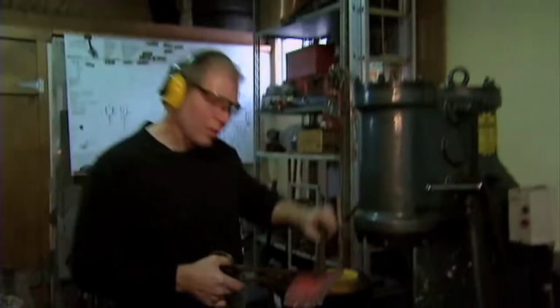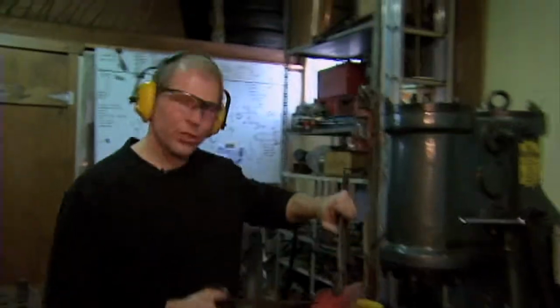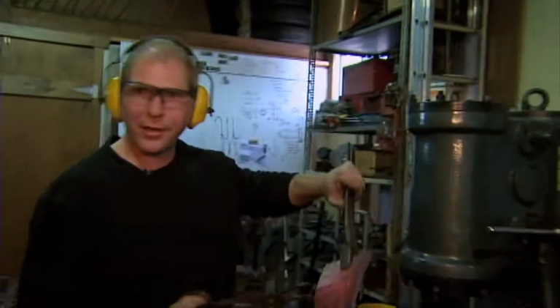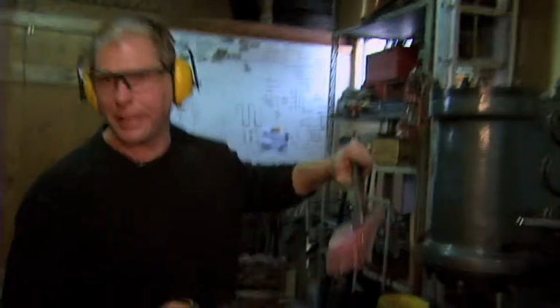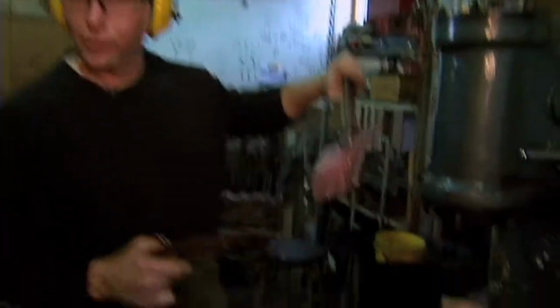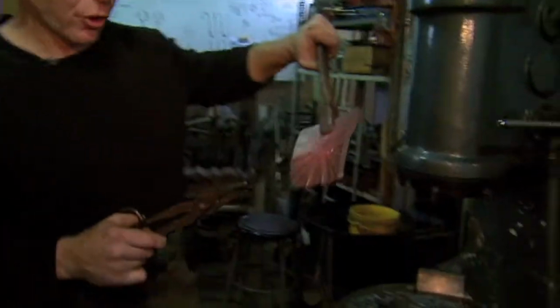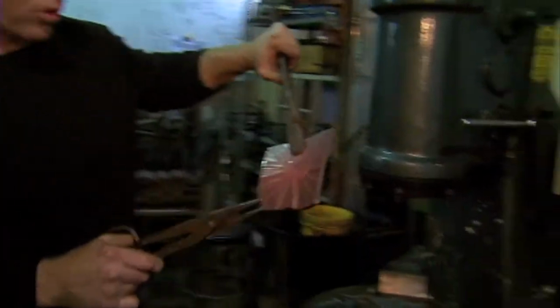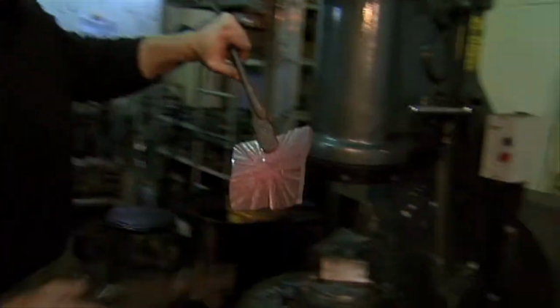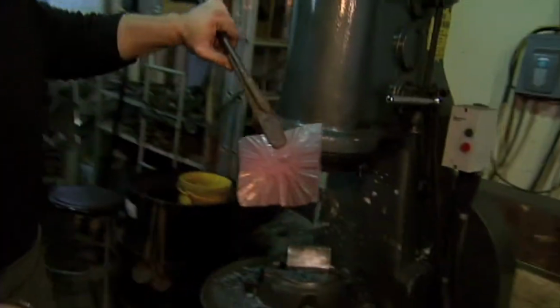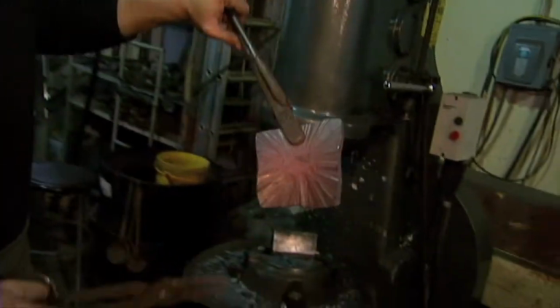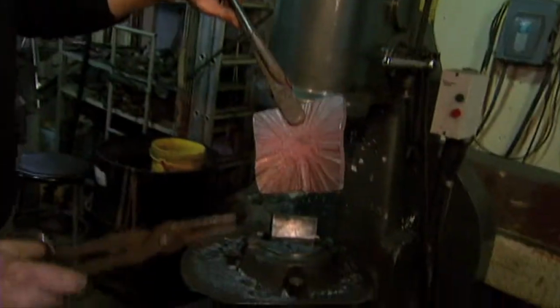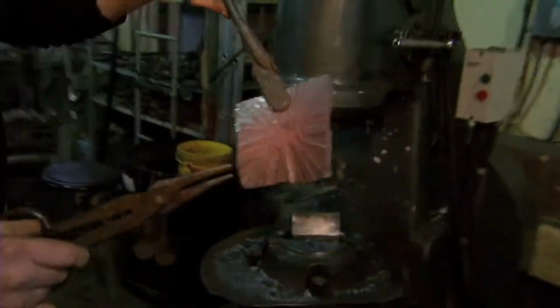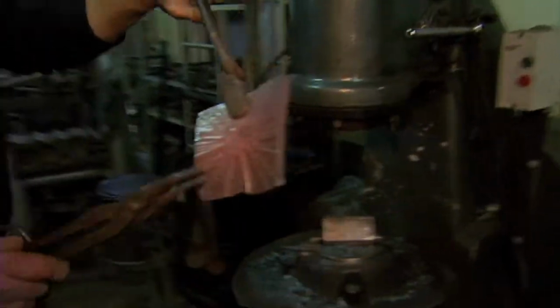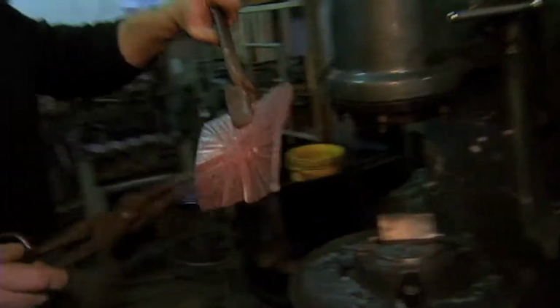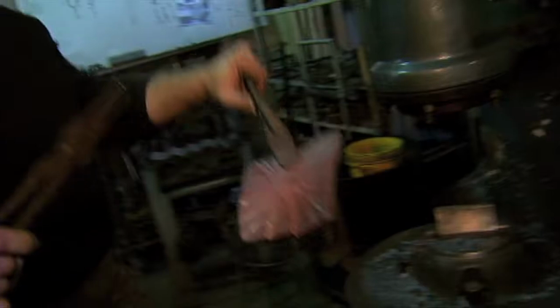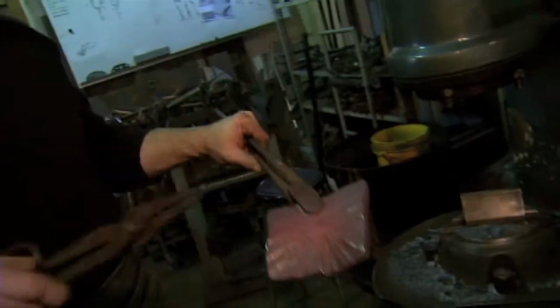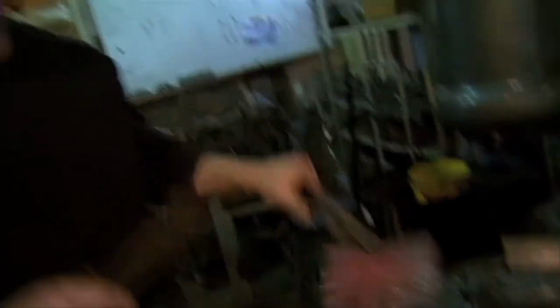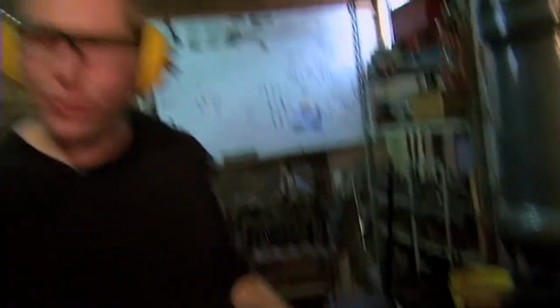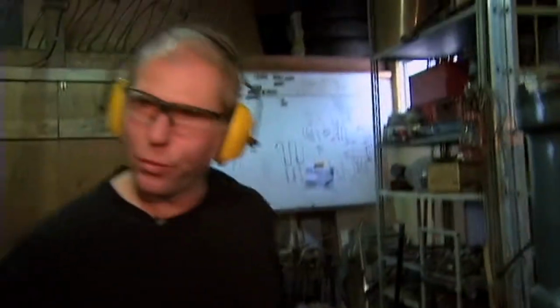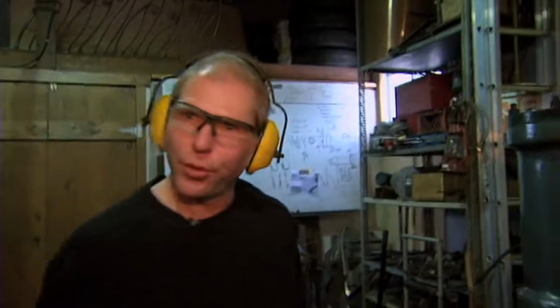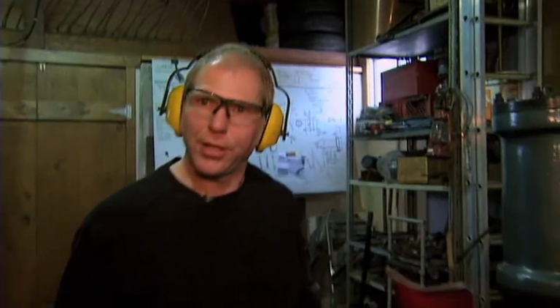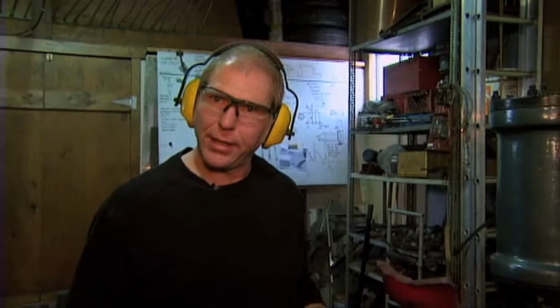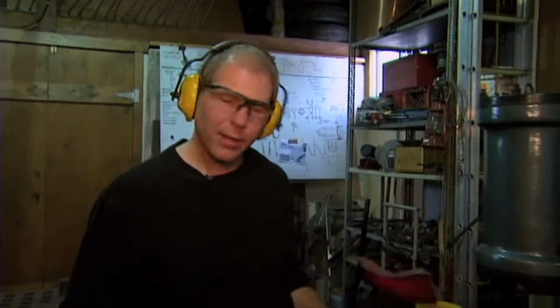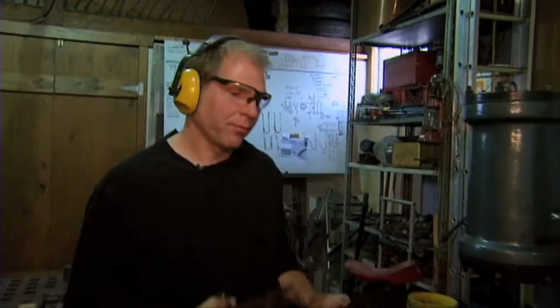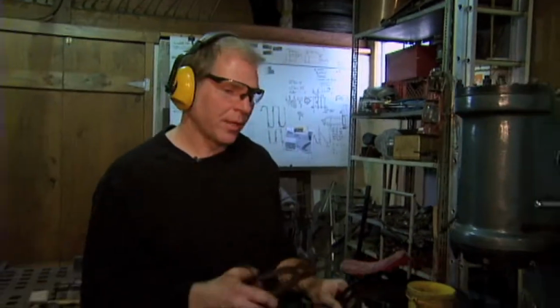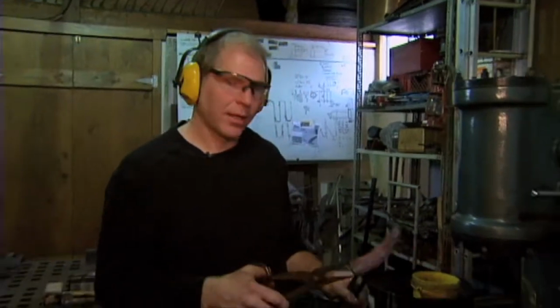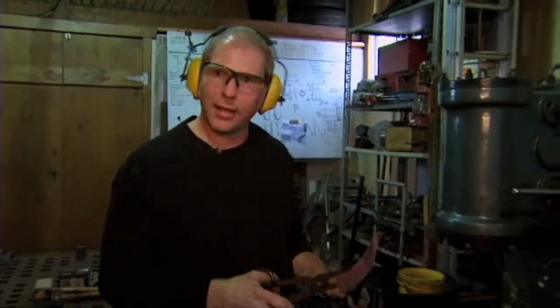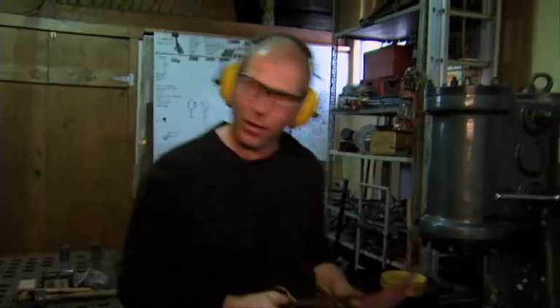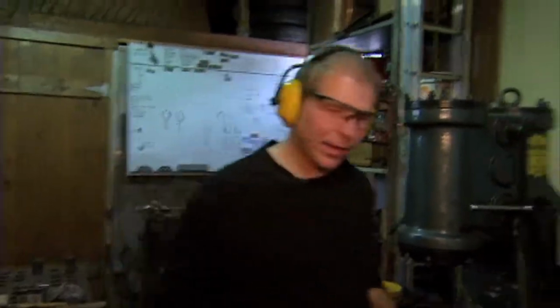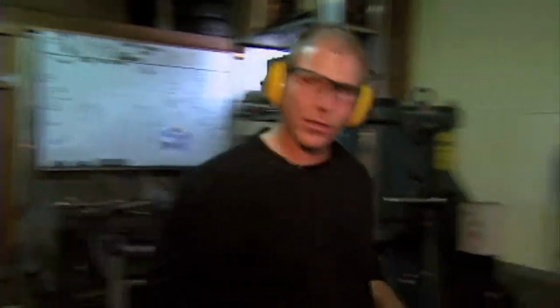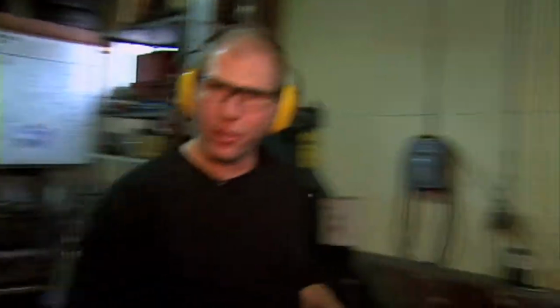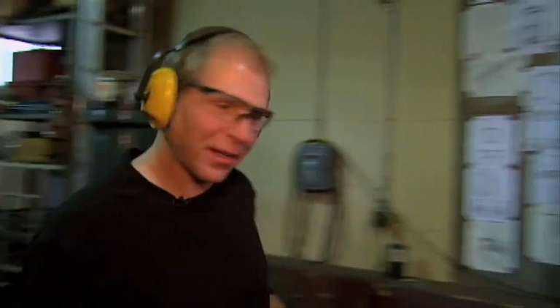We're starting to get a little cold, so what we're going to do is take it back to the forge and heat it up, and get her hot again and start again.